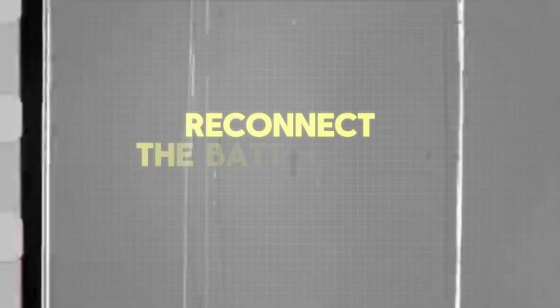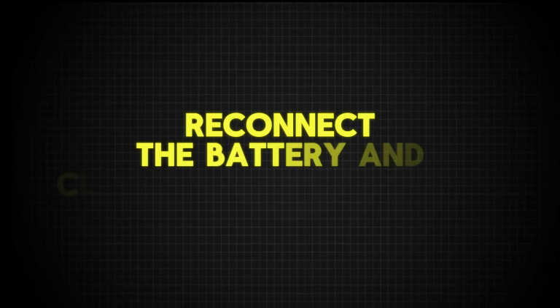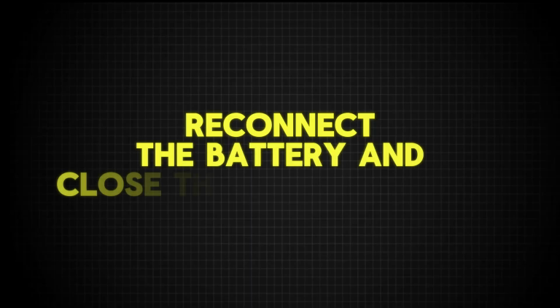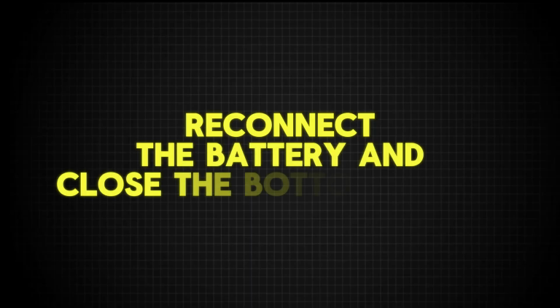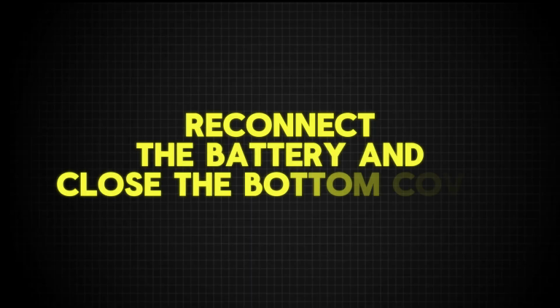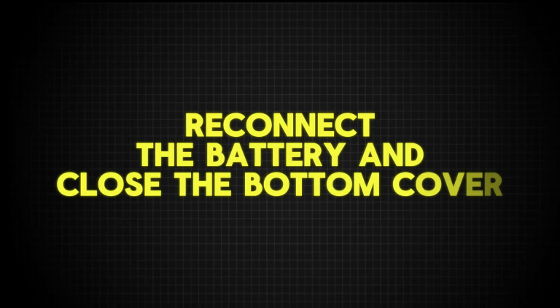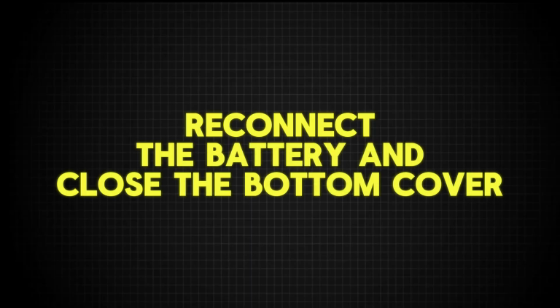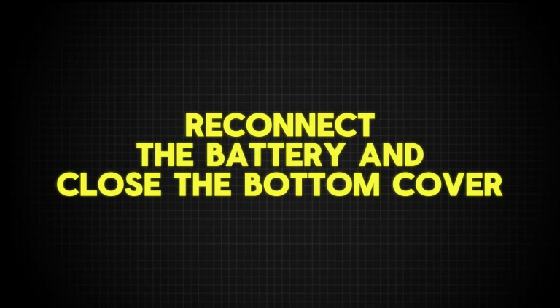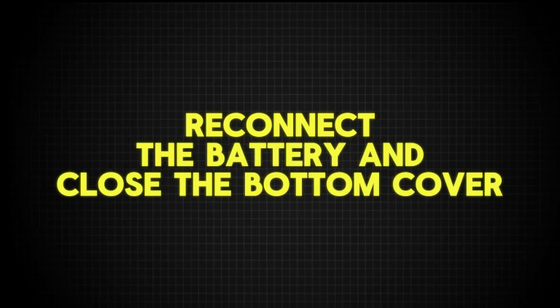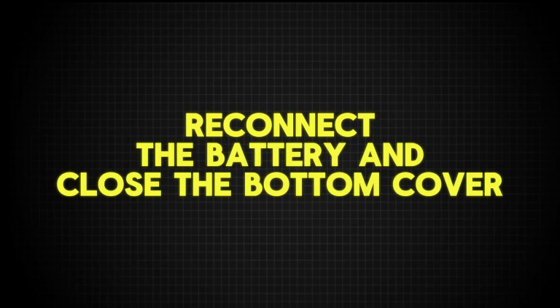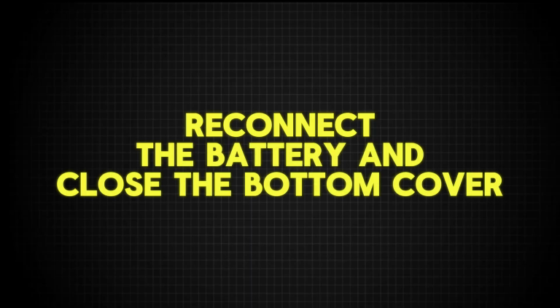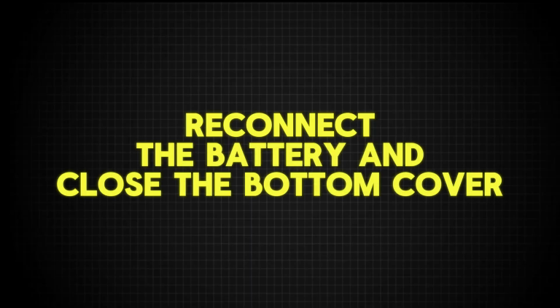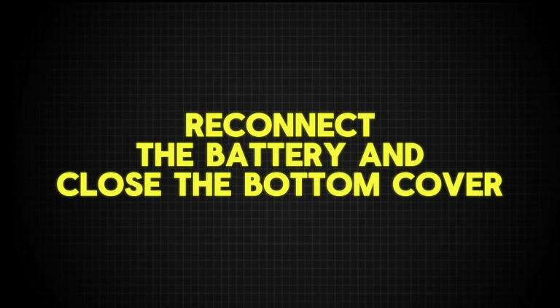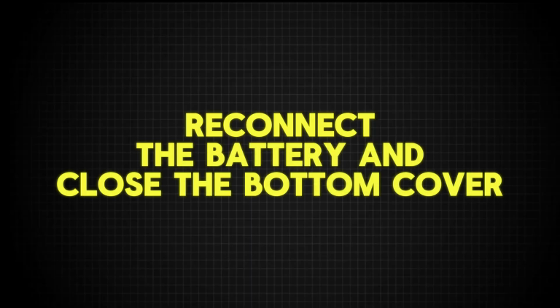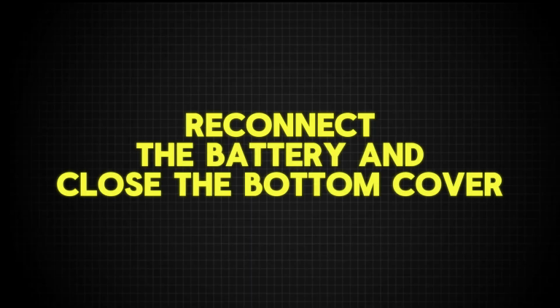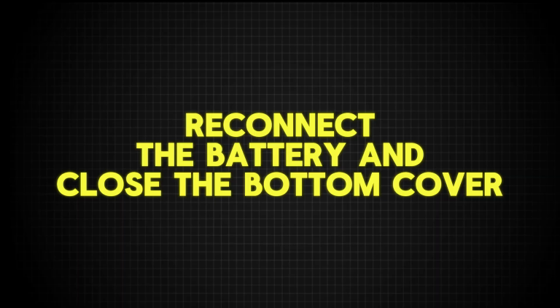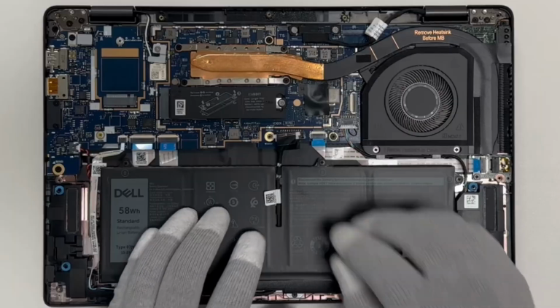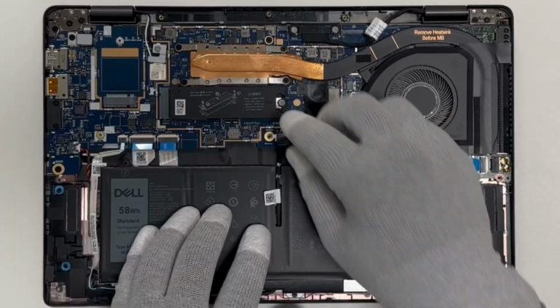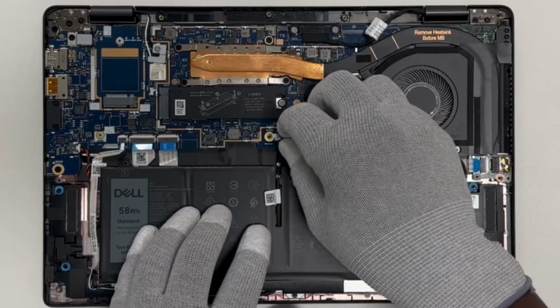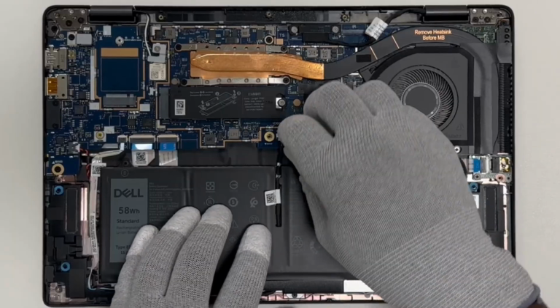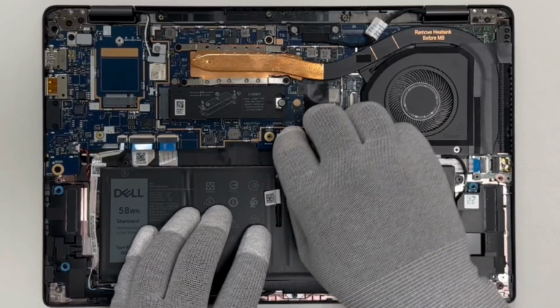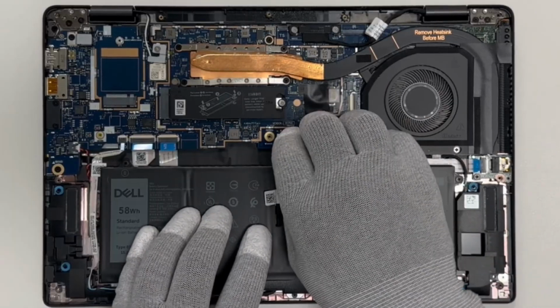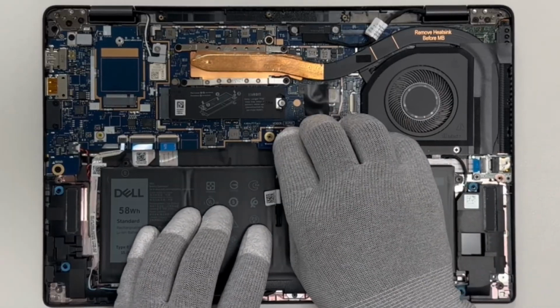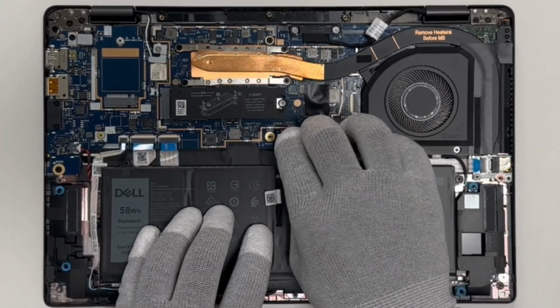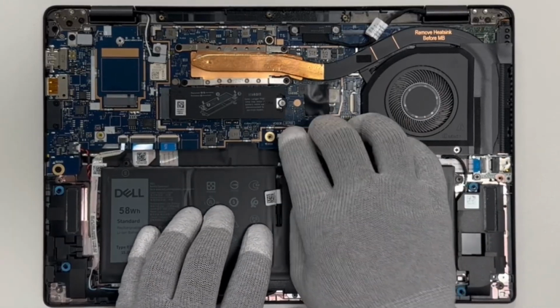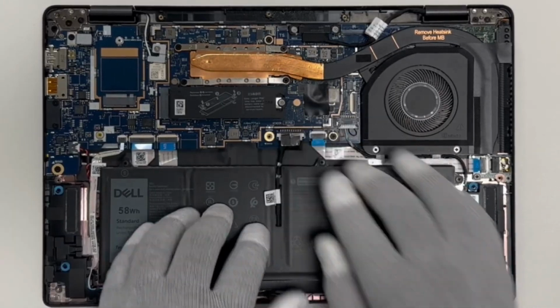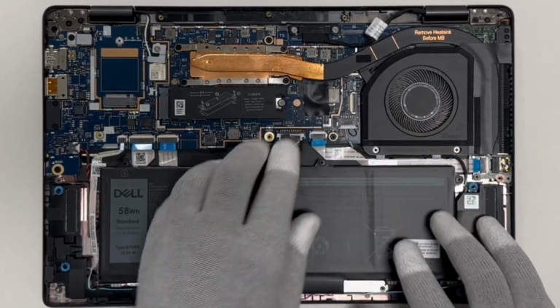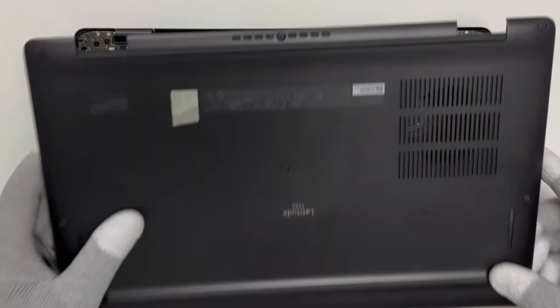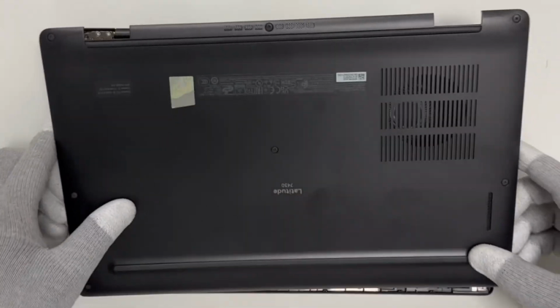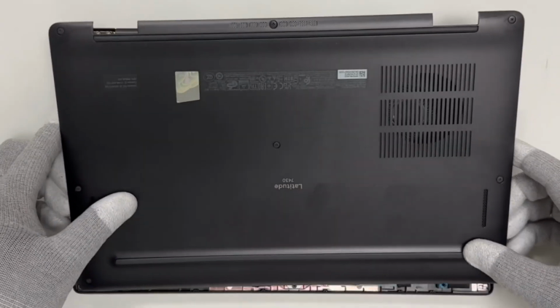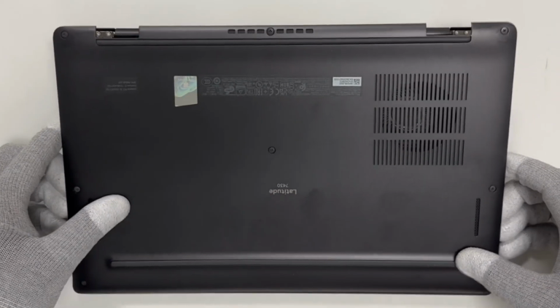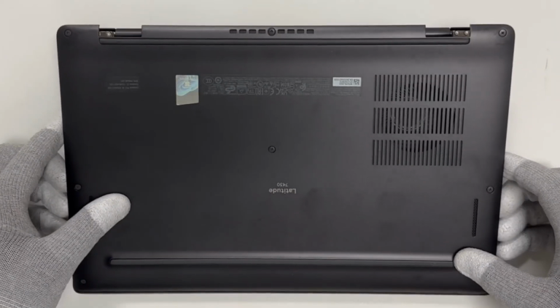Reconnect the battery and close the bottom cover.